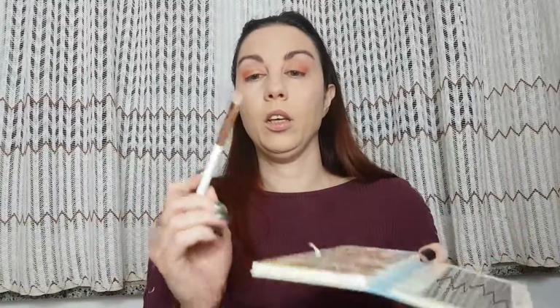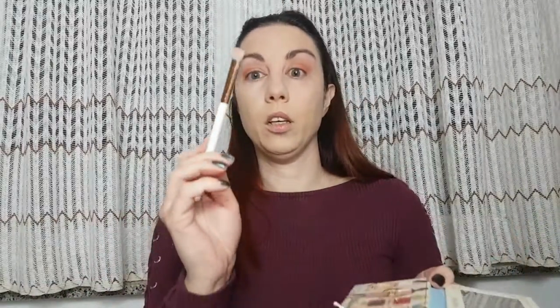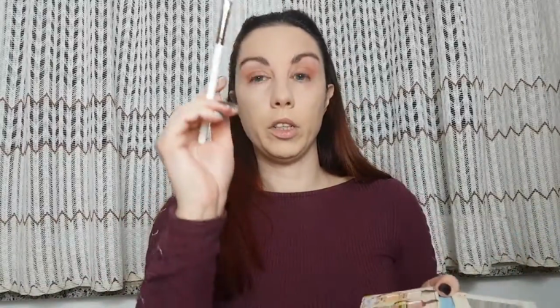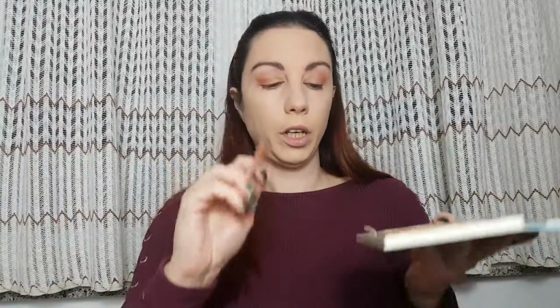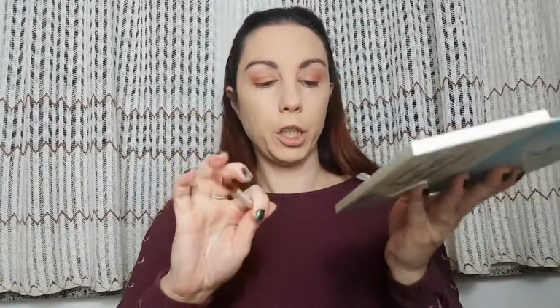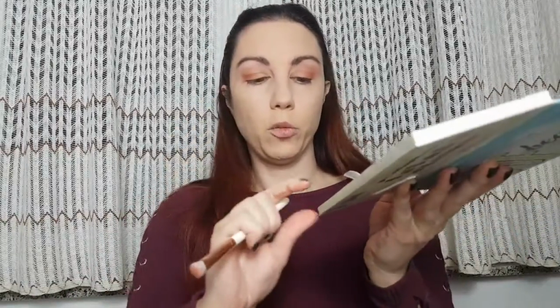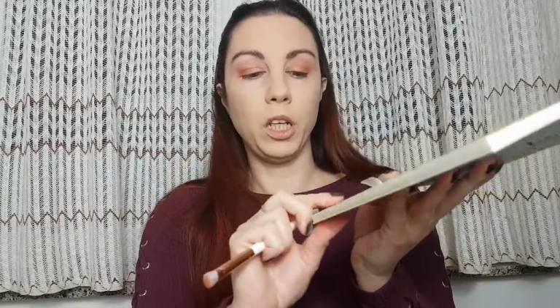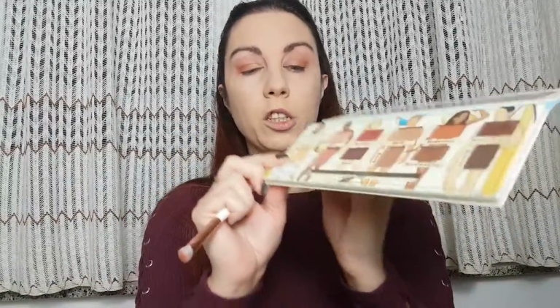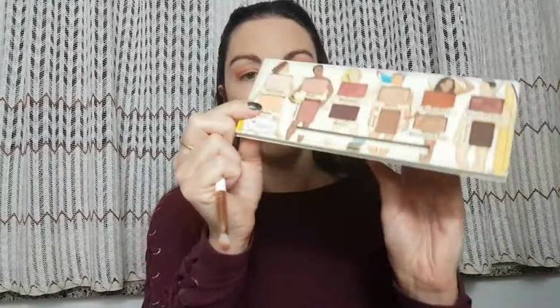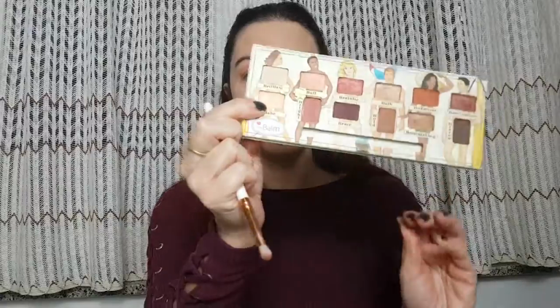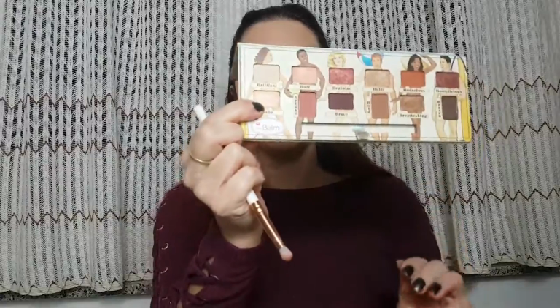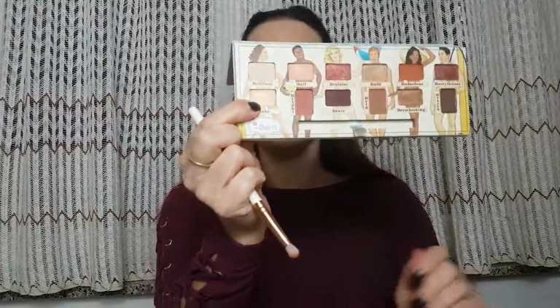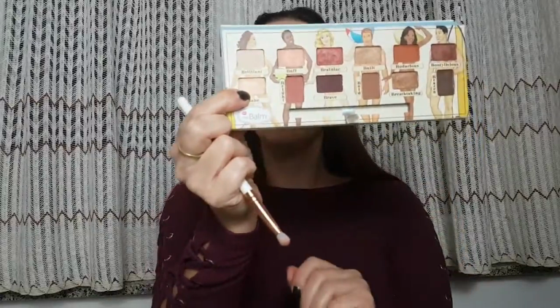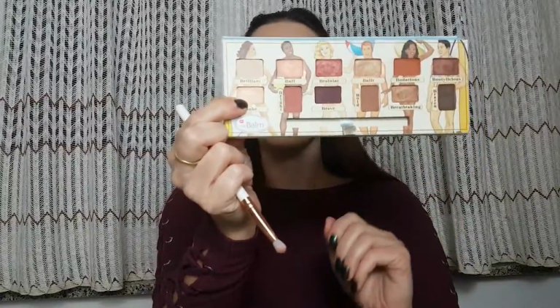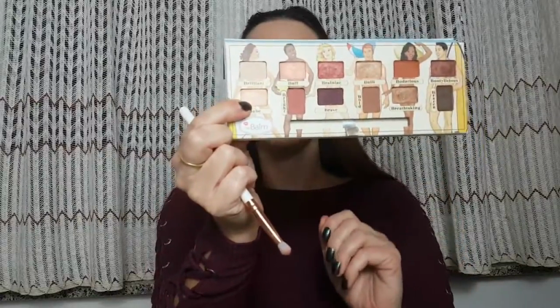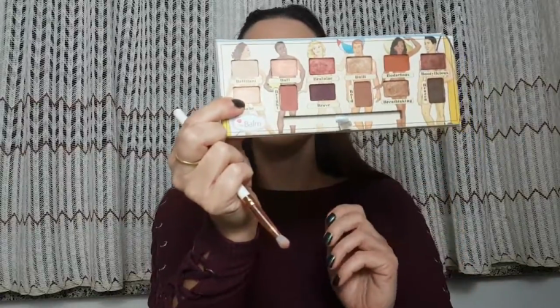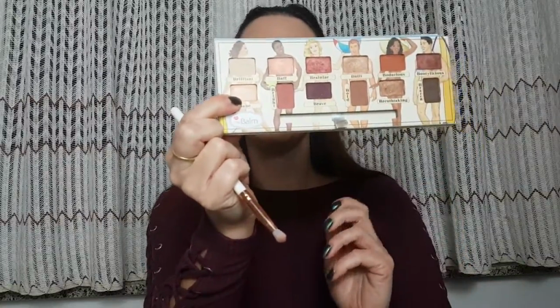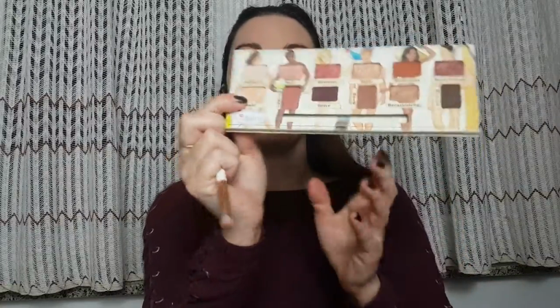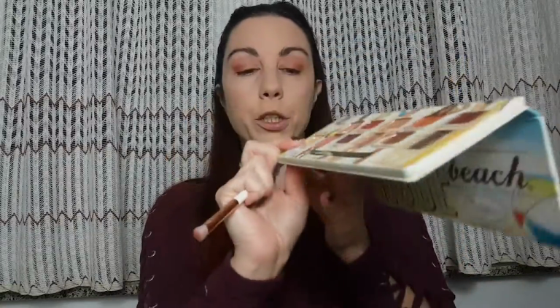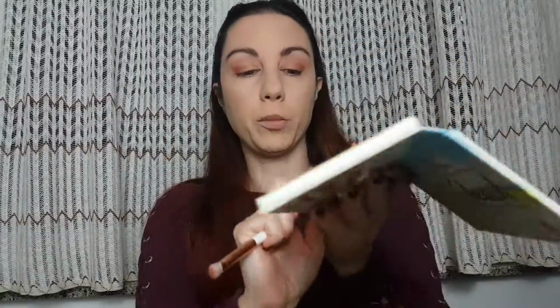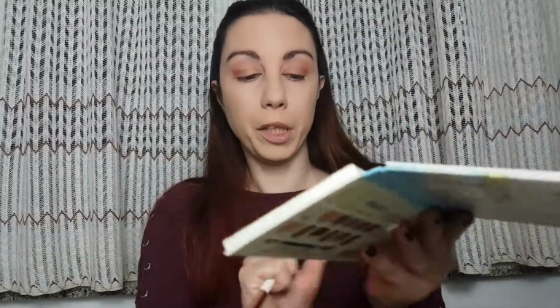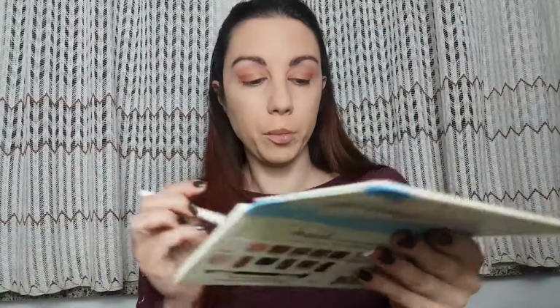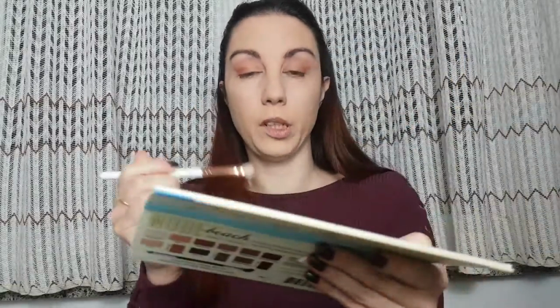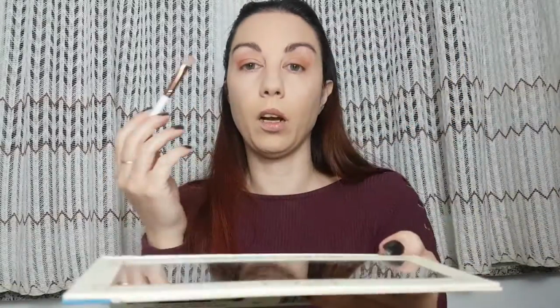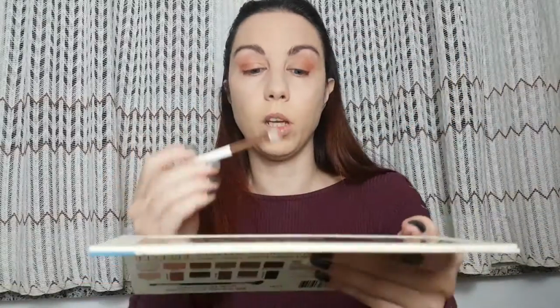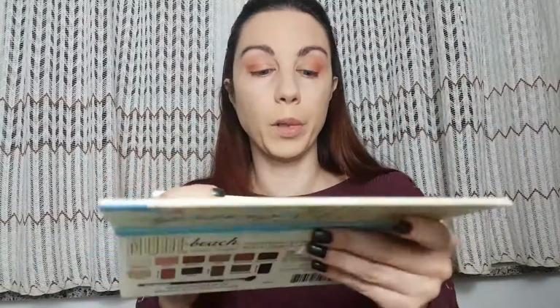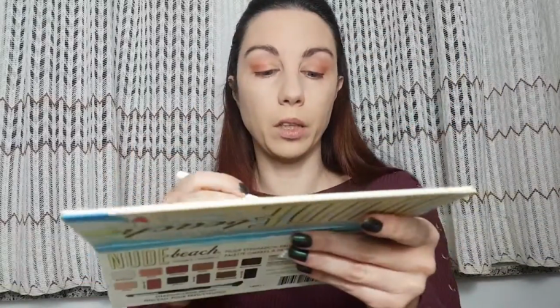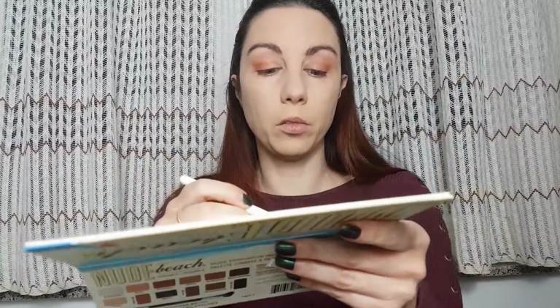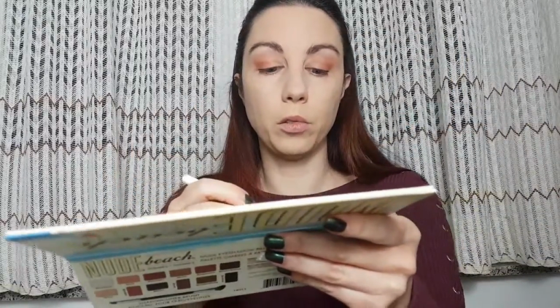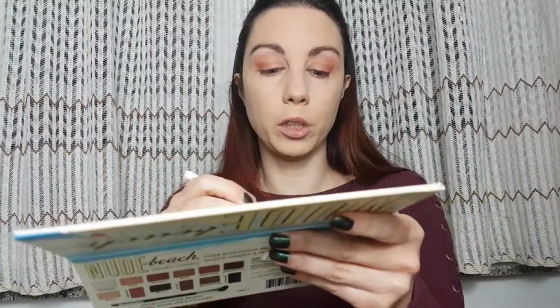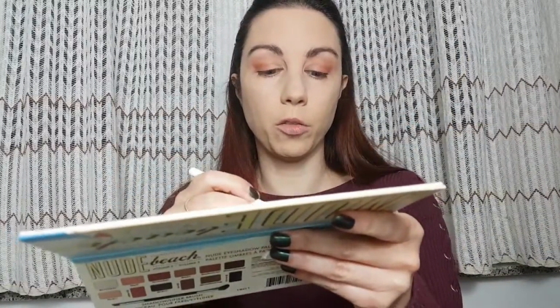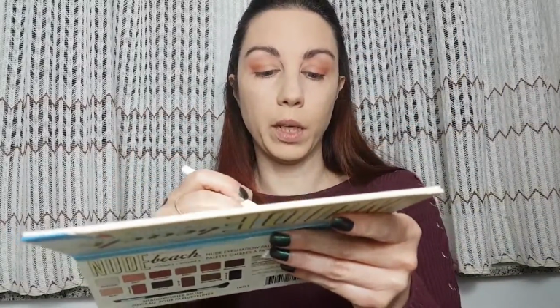With an eyeshadow brush I'm gonna take this gold shade, Babe, and I'm gonna apply it to the rest of my eyelid.